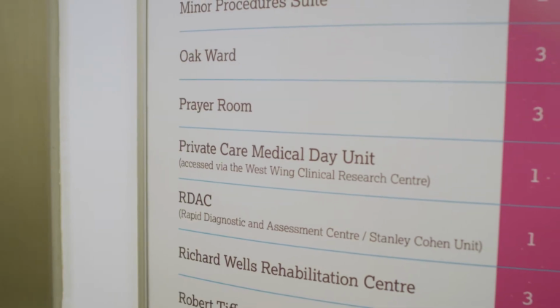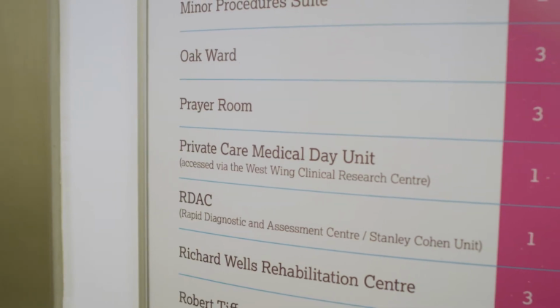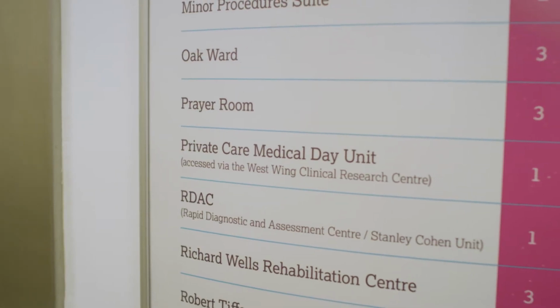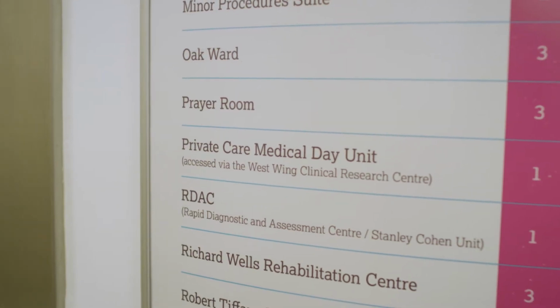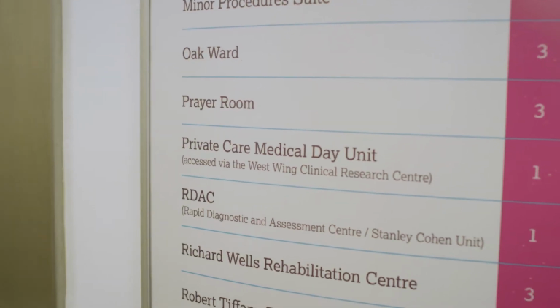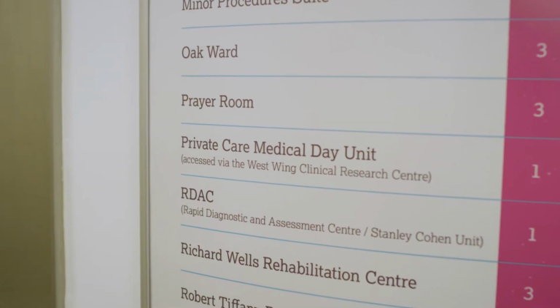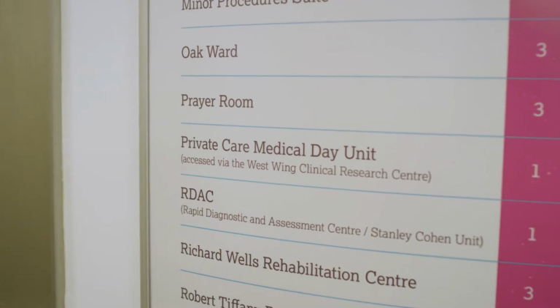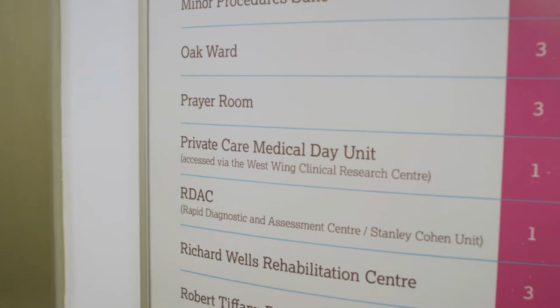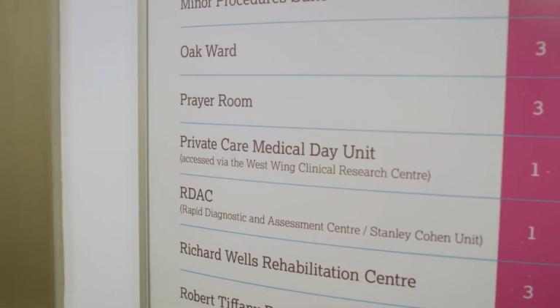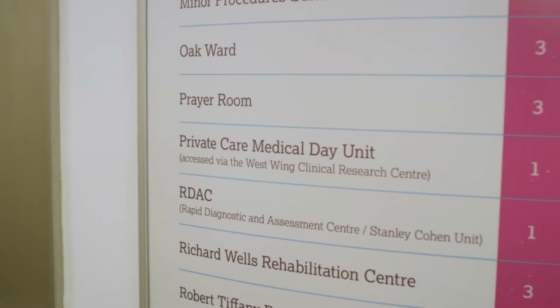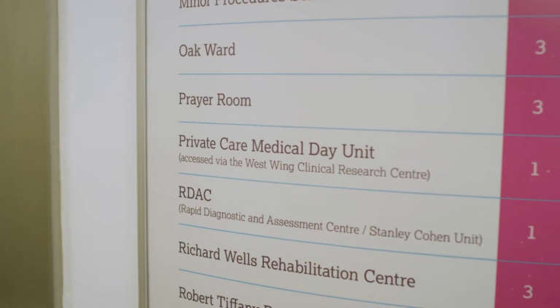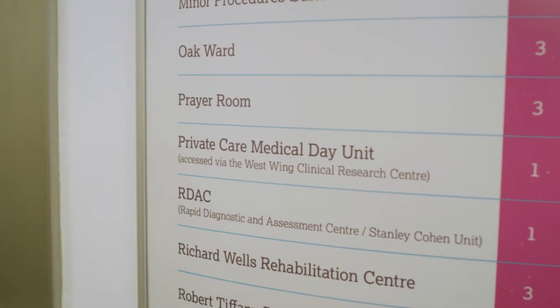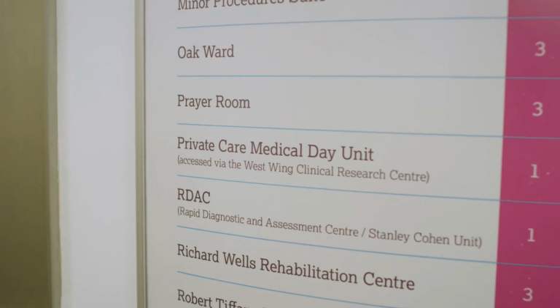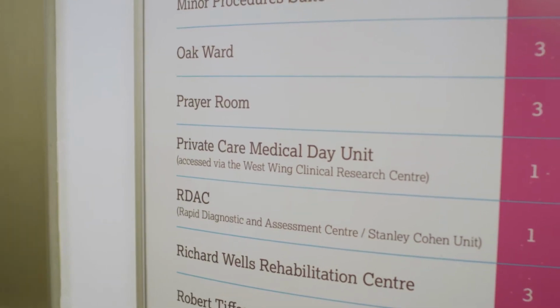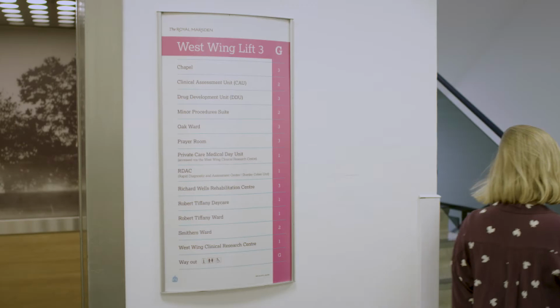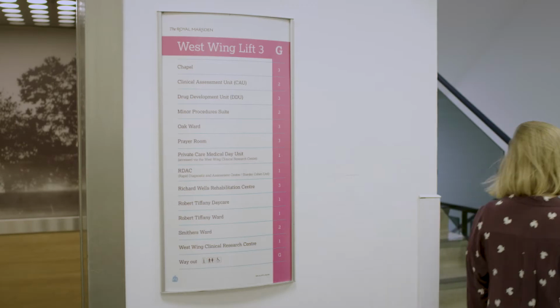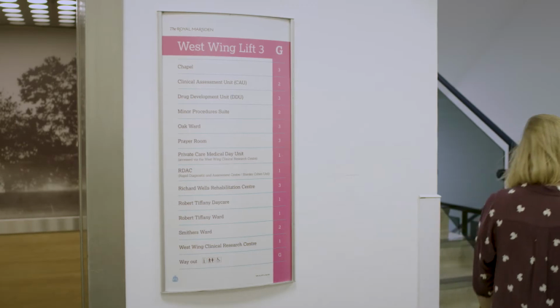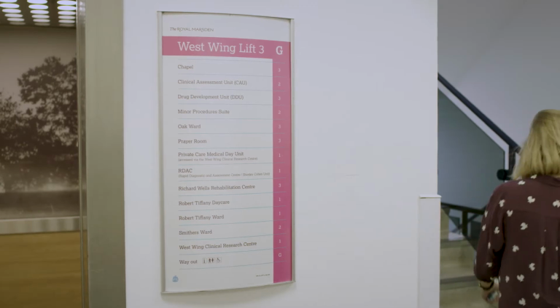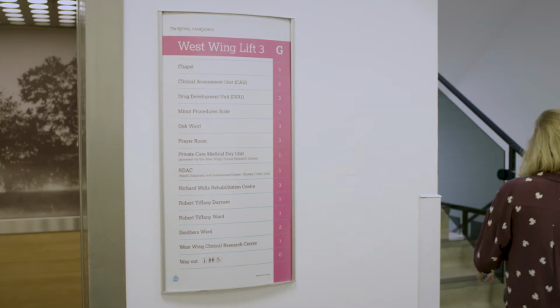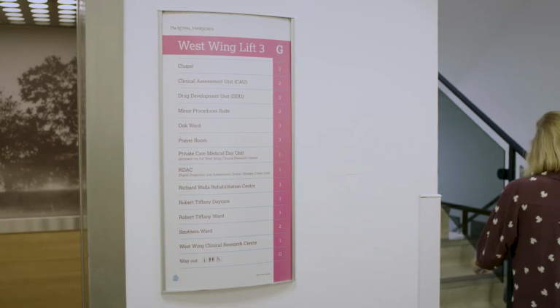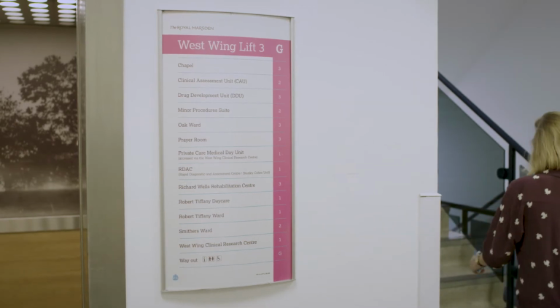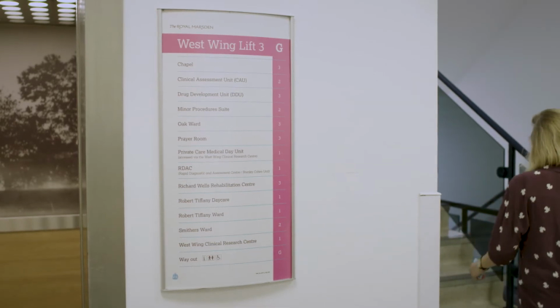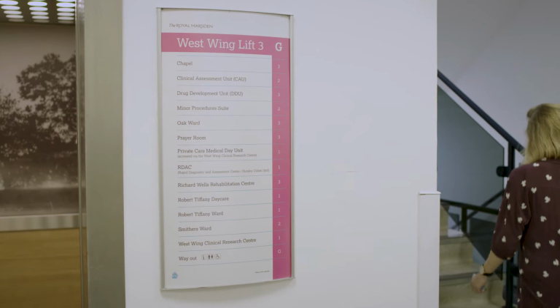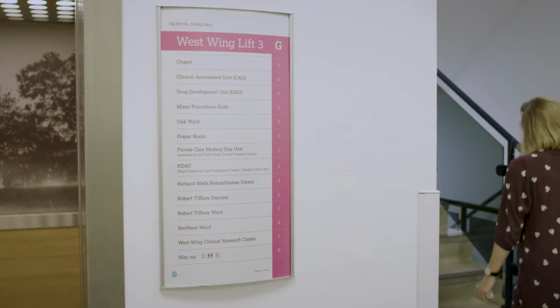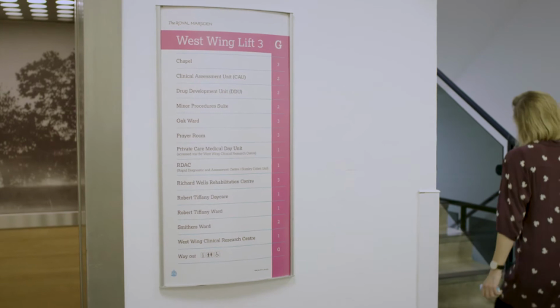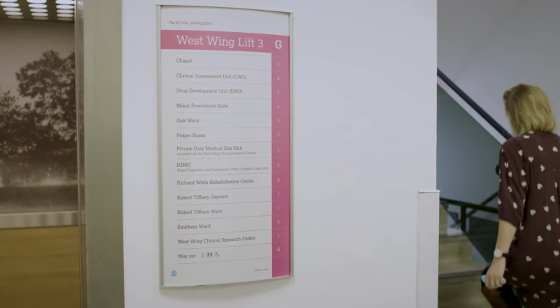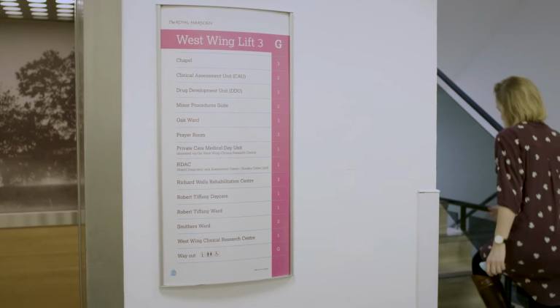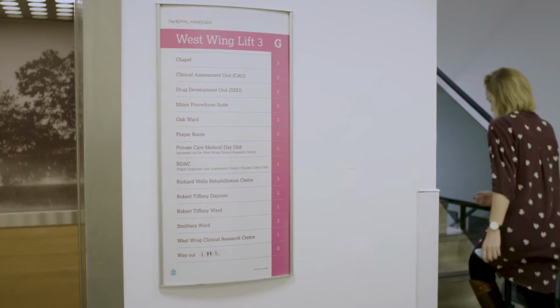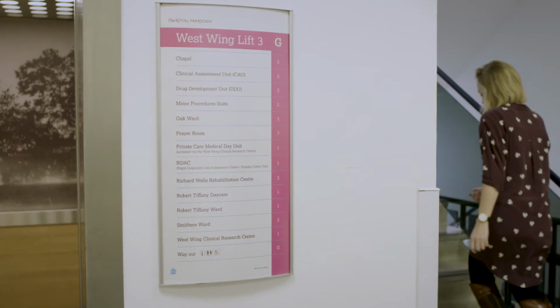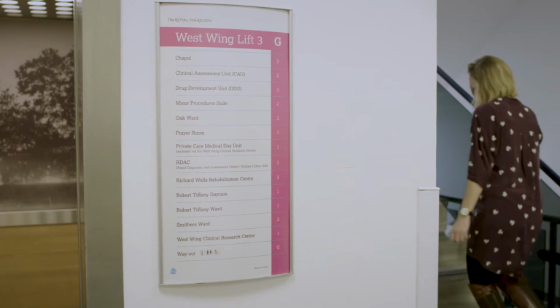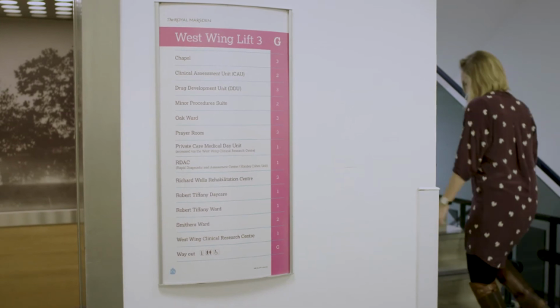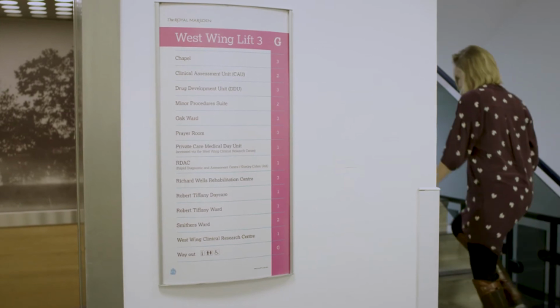PPMDU is located on the first floor of the West Wing. There is a lift or stairs up to our unit.